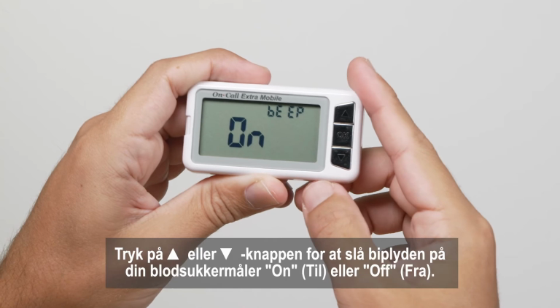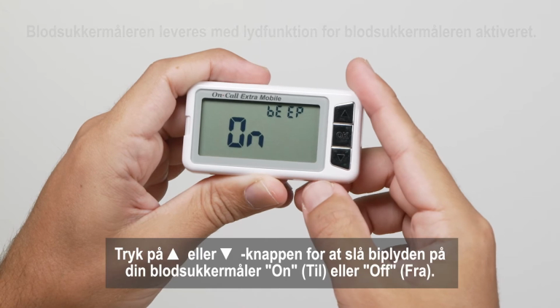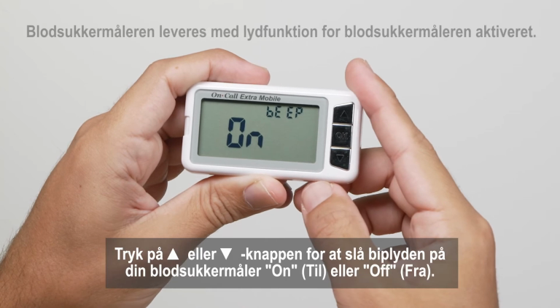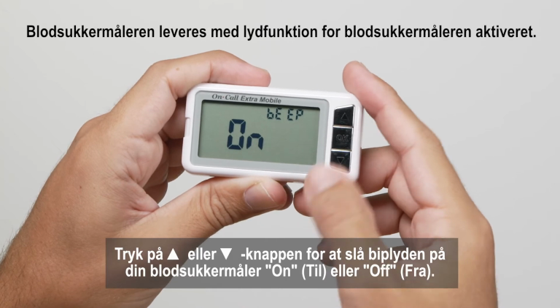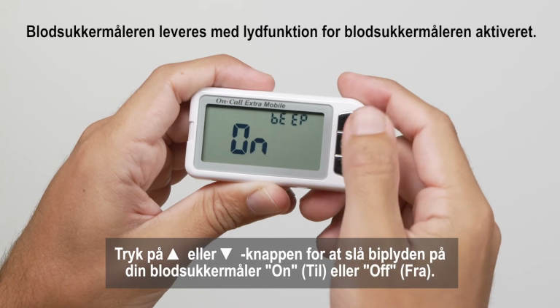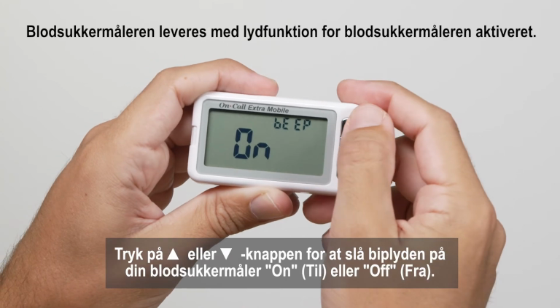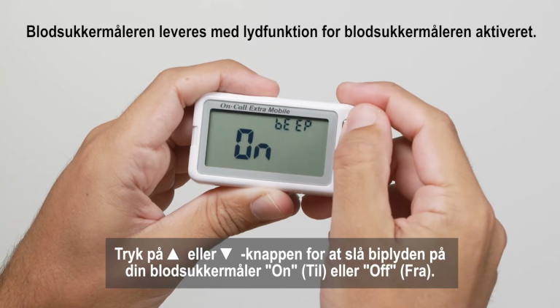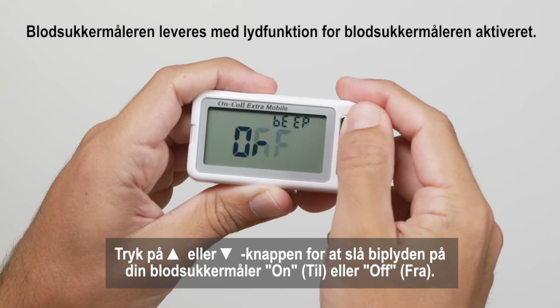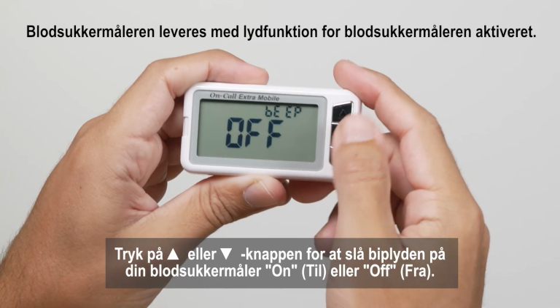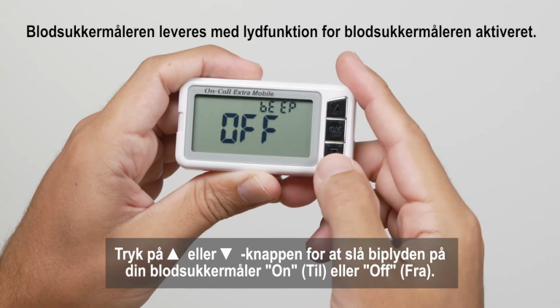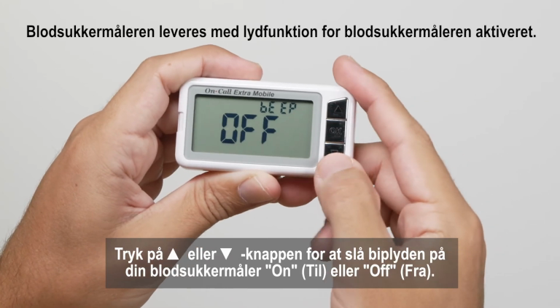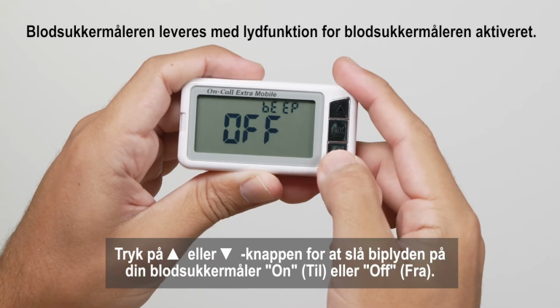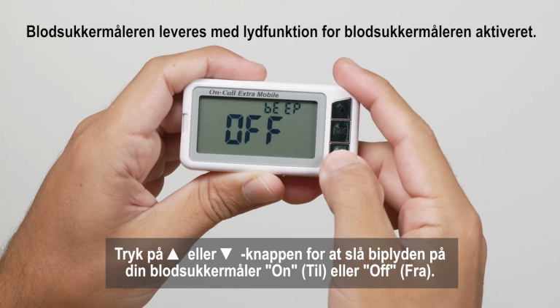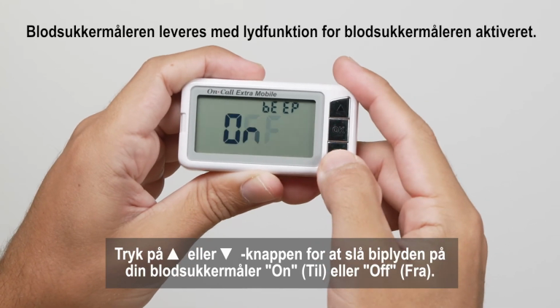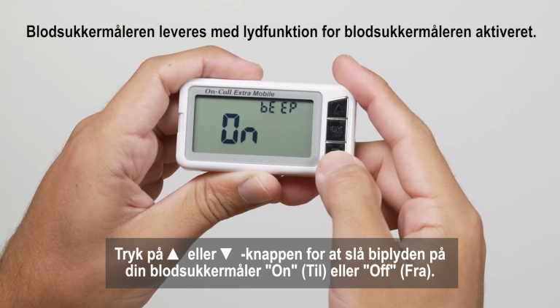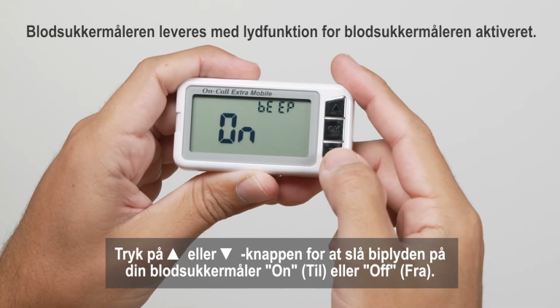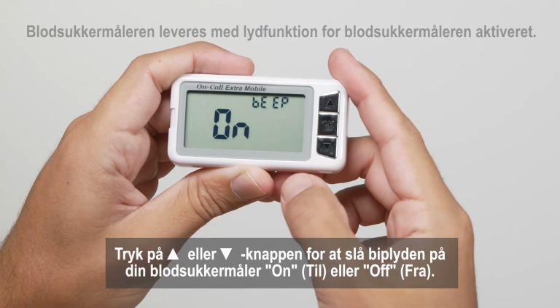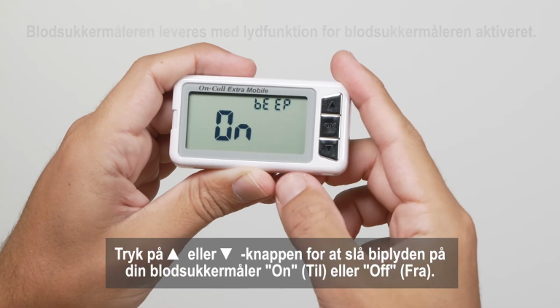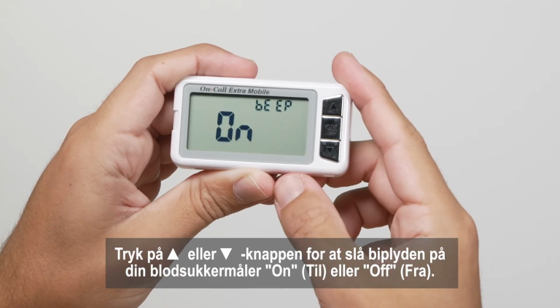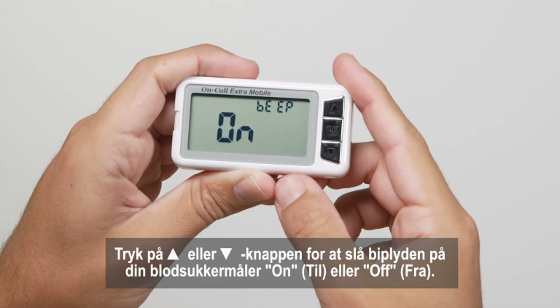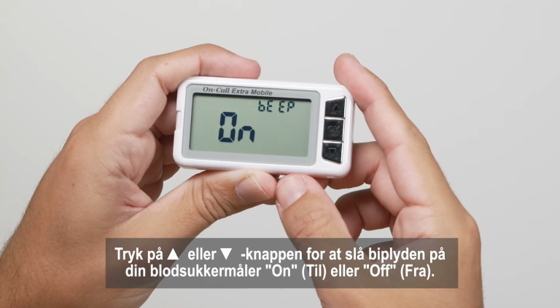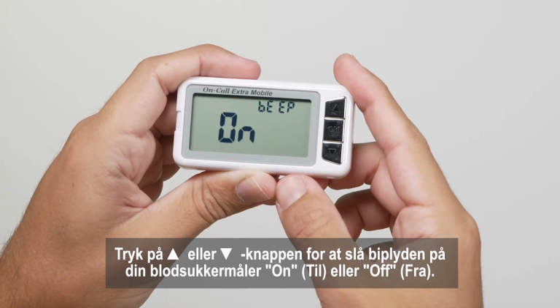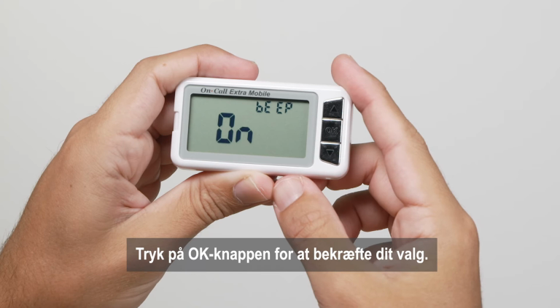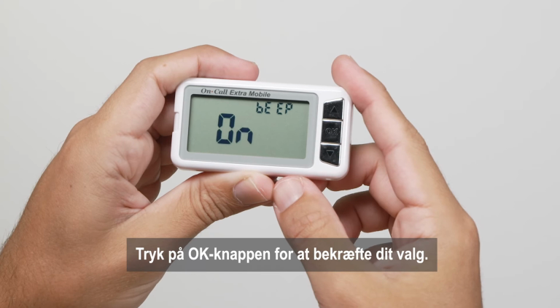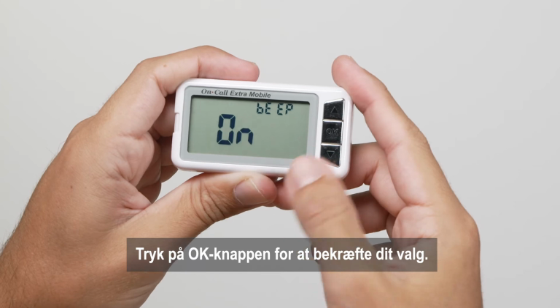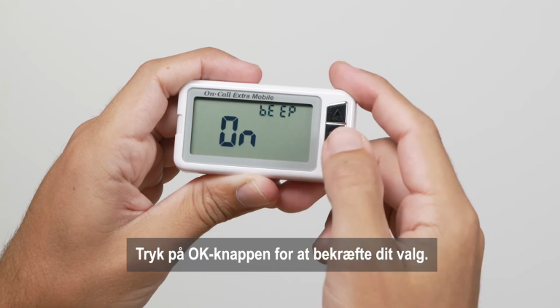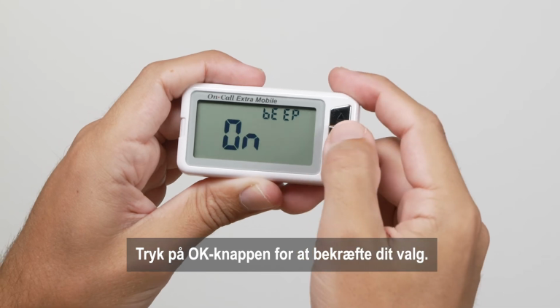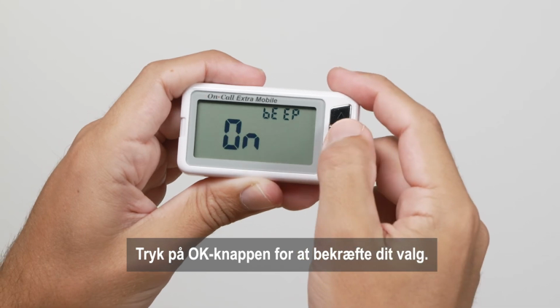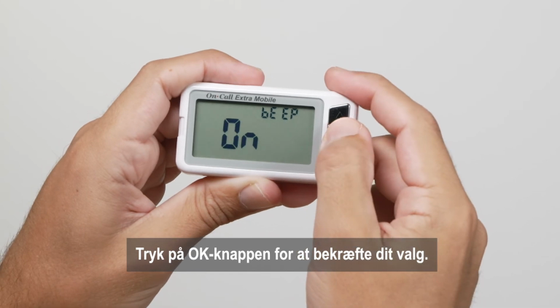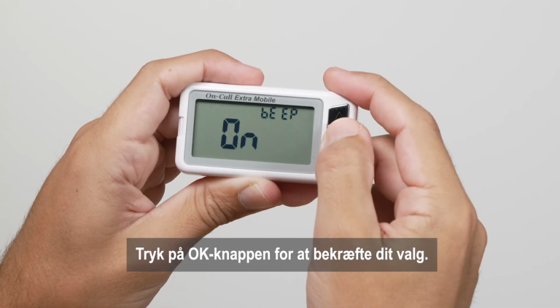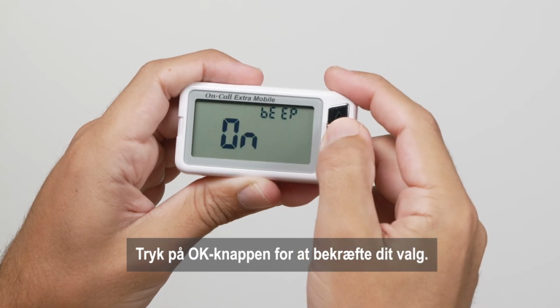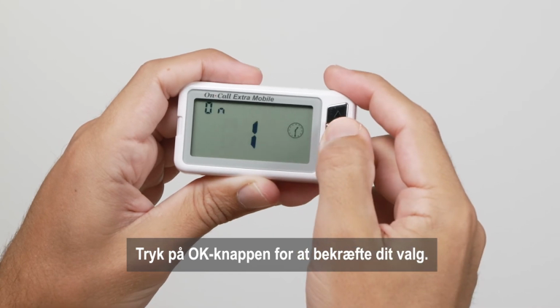Press the up arrow or down arrow button to turn the meter beep on or off. Press the OK button to confirm your selection.